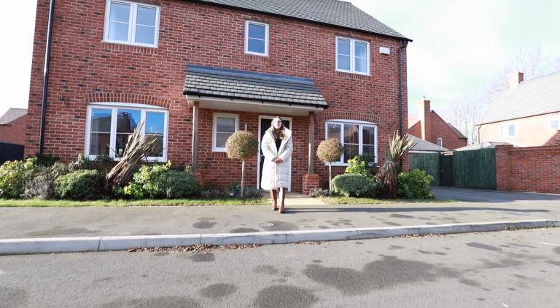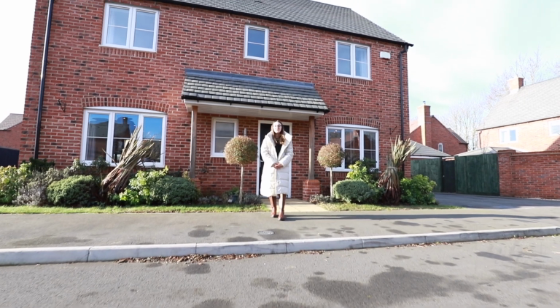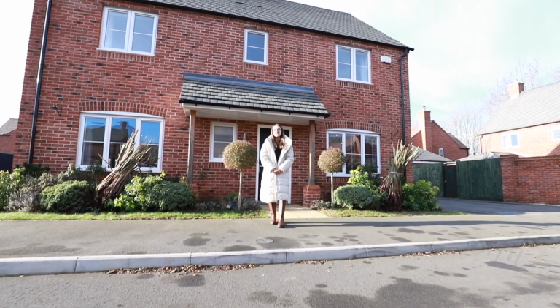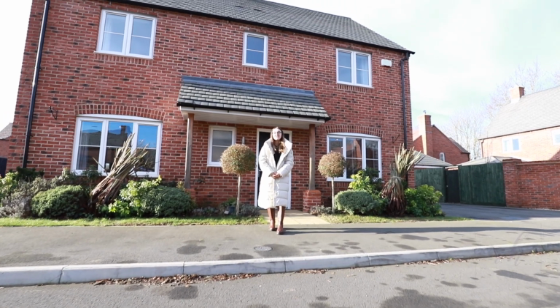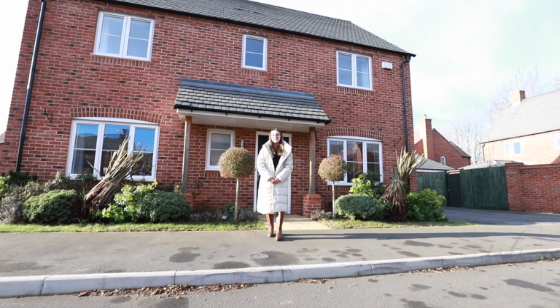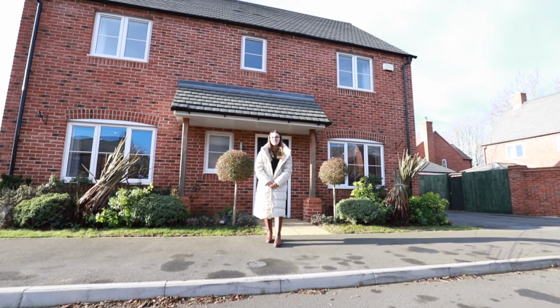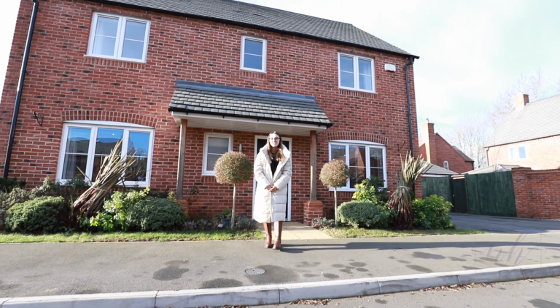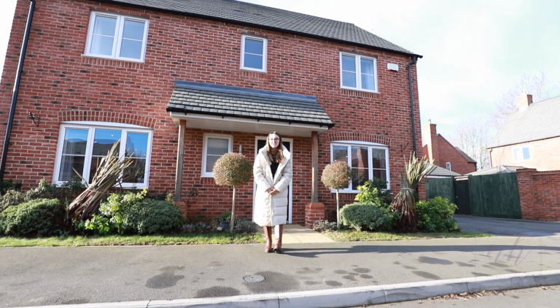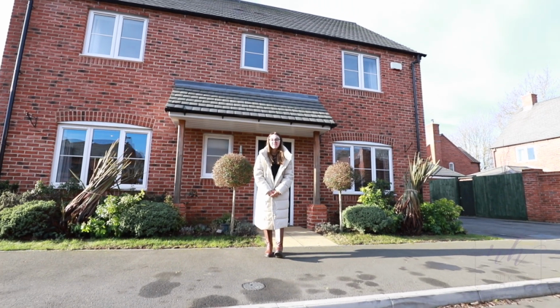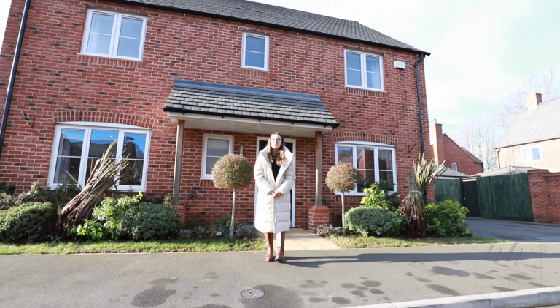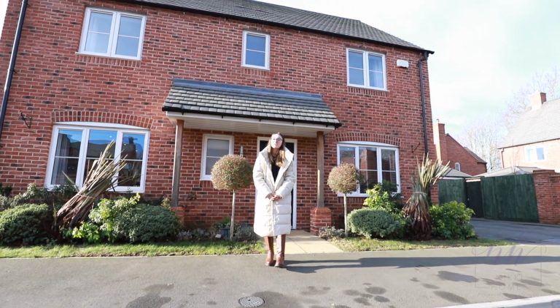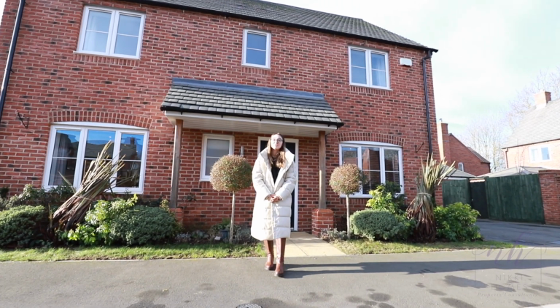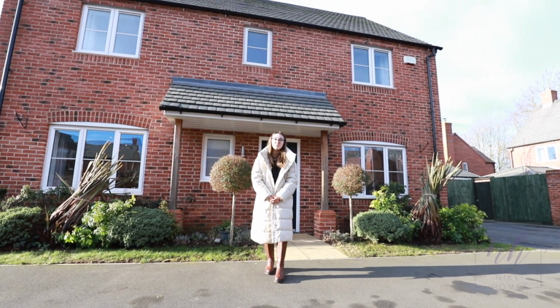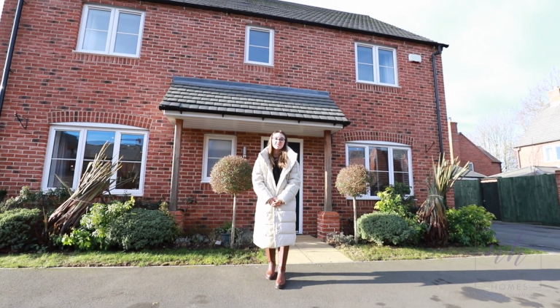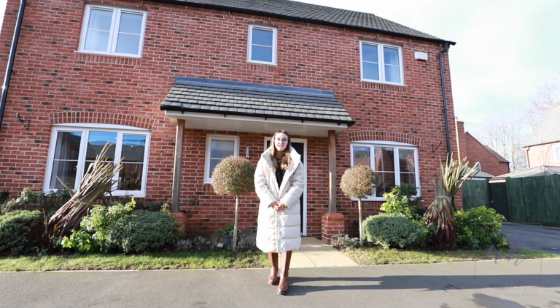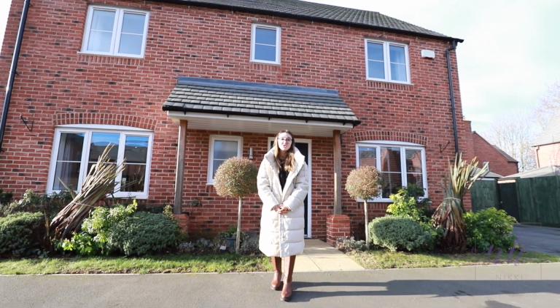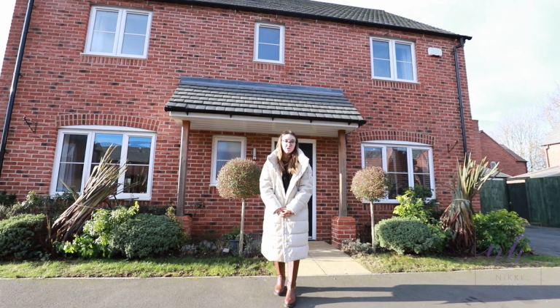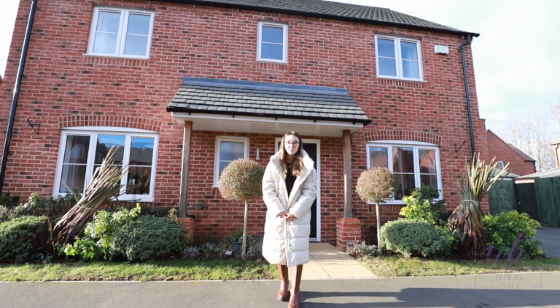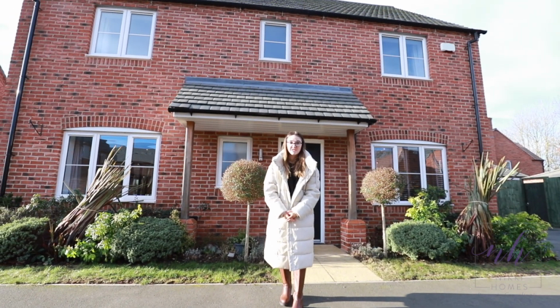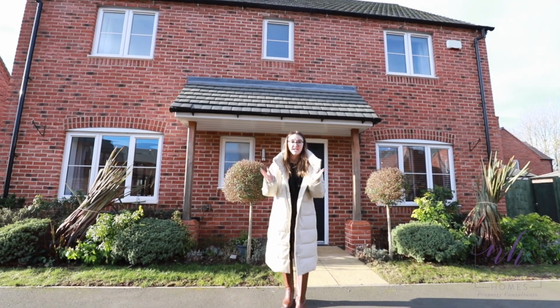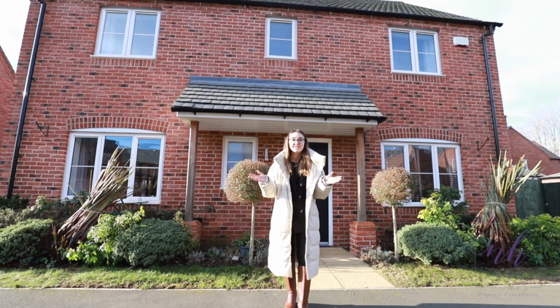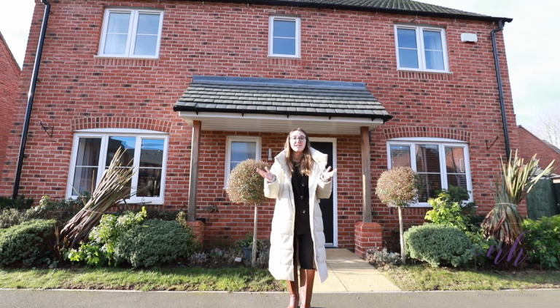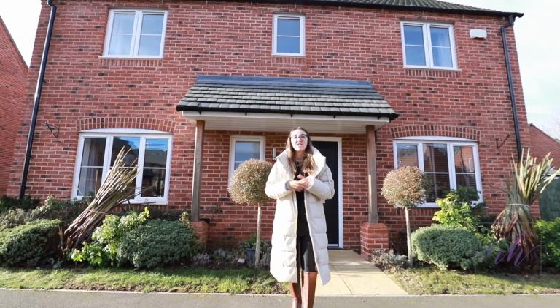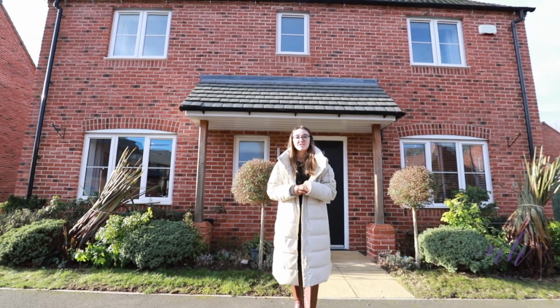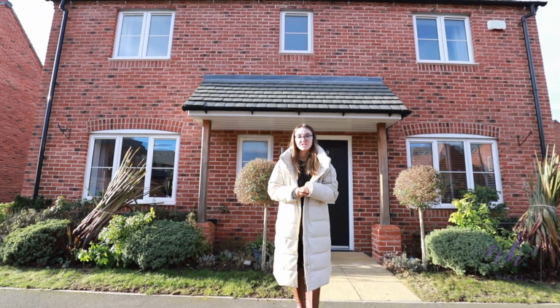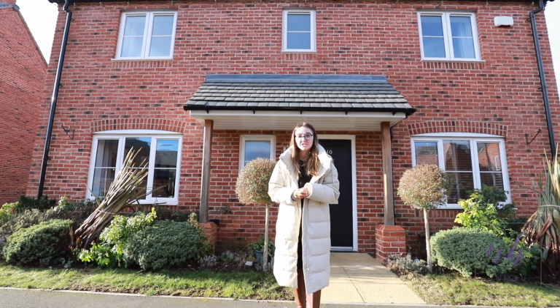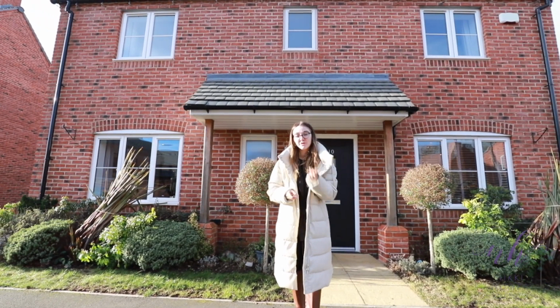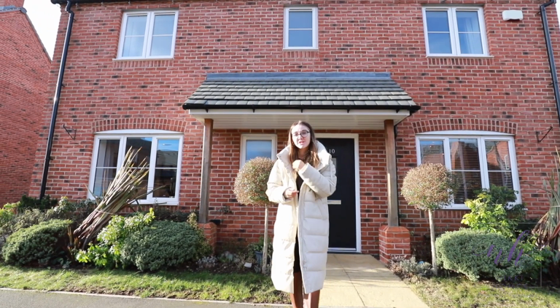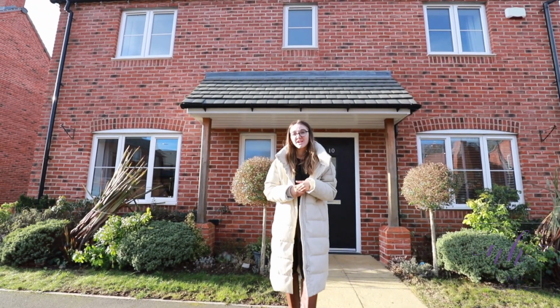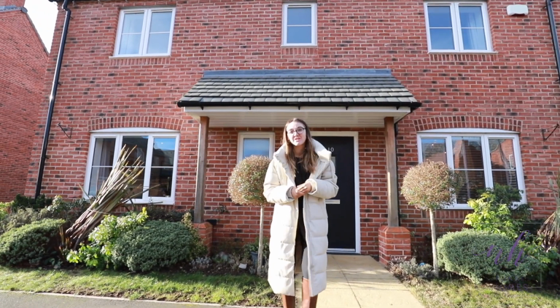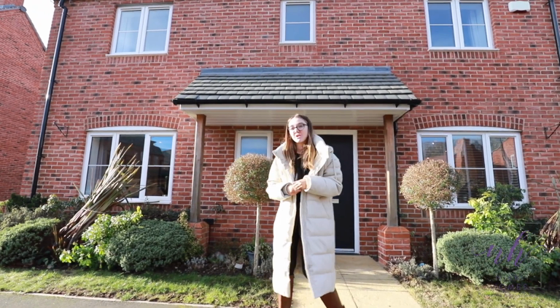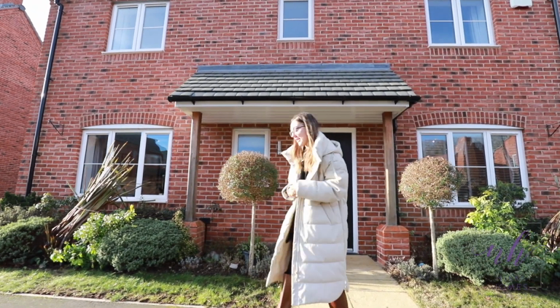Welcome to Sid Porphy Road and this beautiful four-bed detached new-built property located here in the heart of Tindleton. Come on inside and I'll show you around.